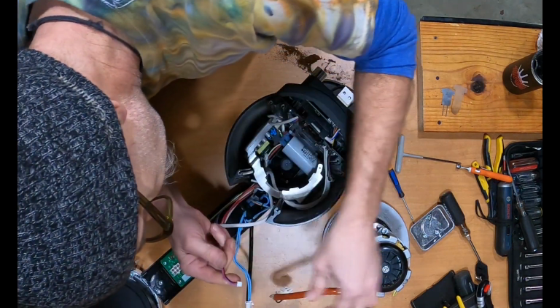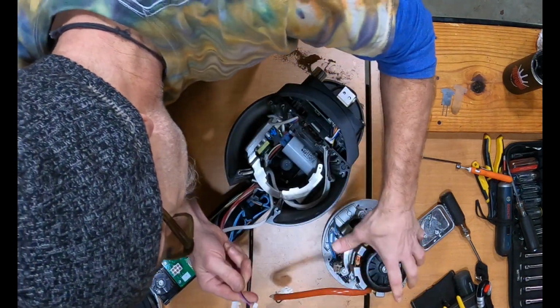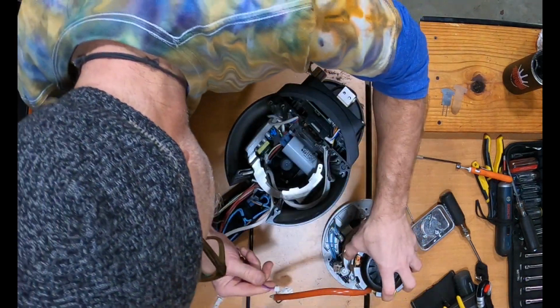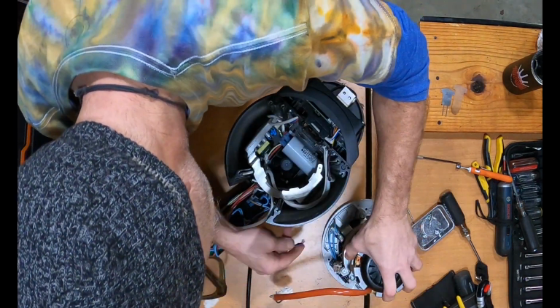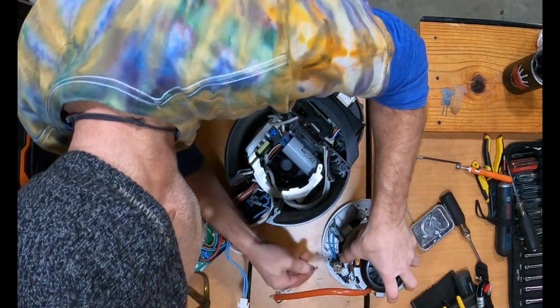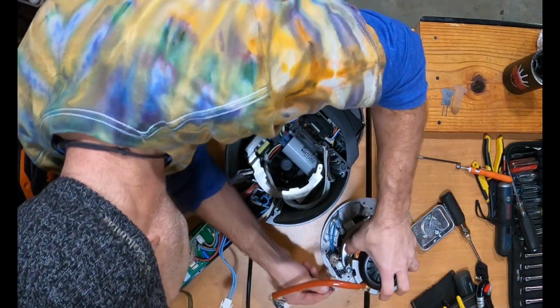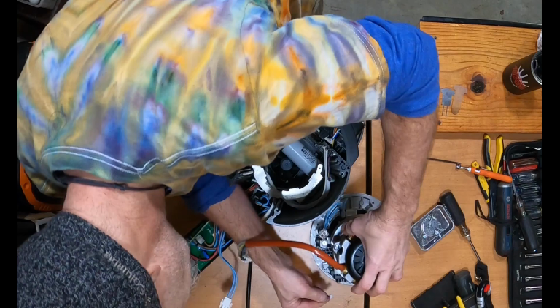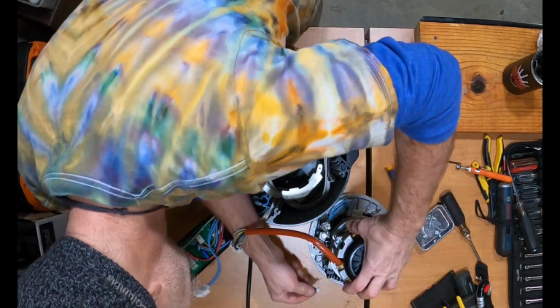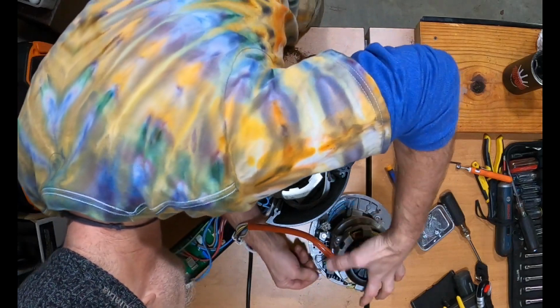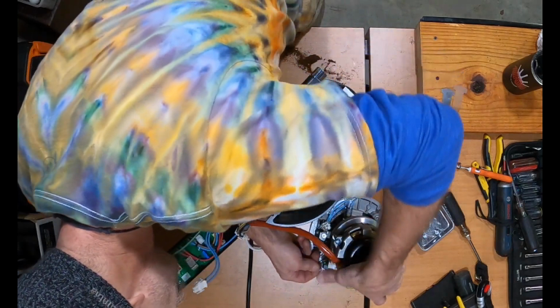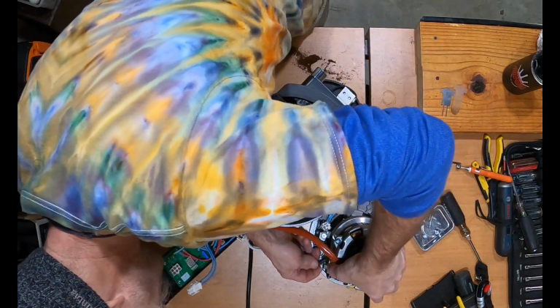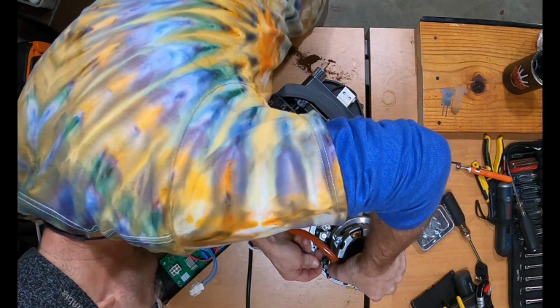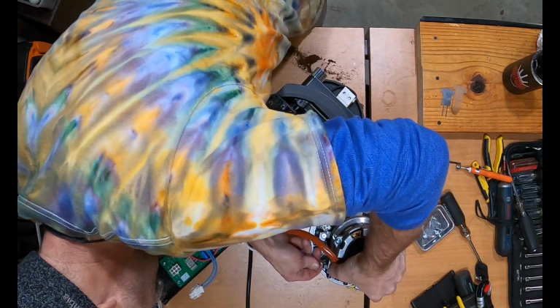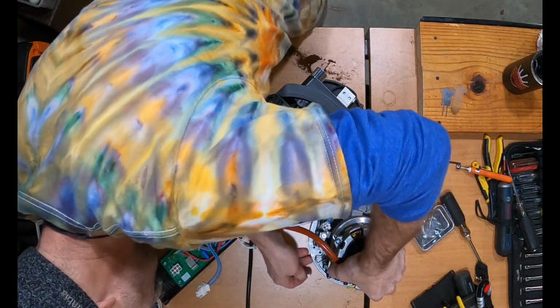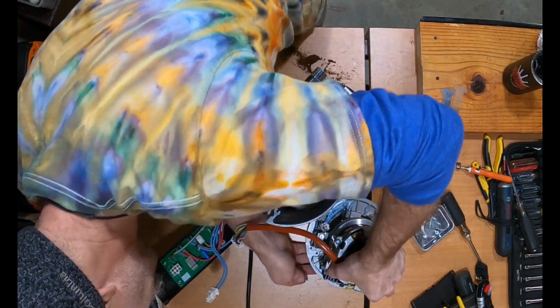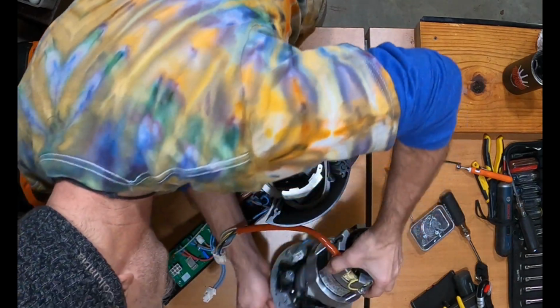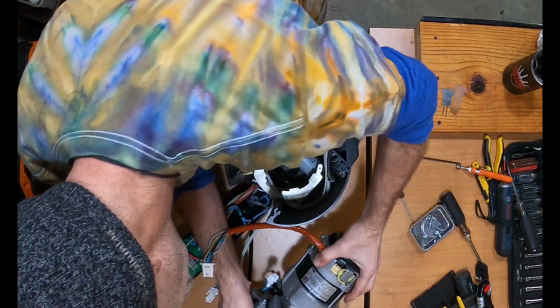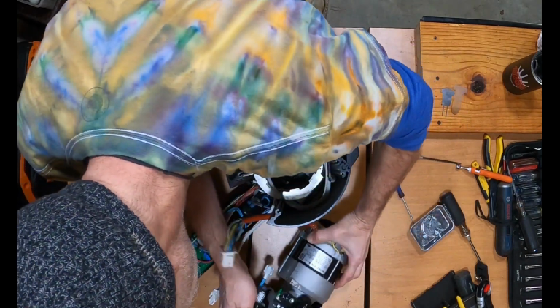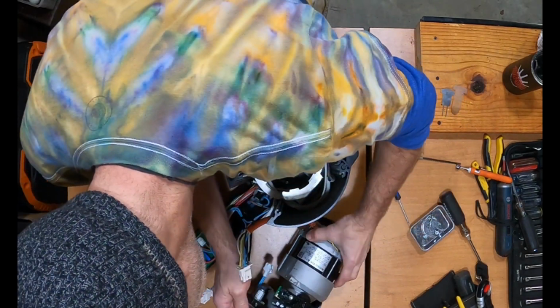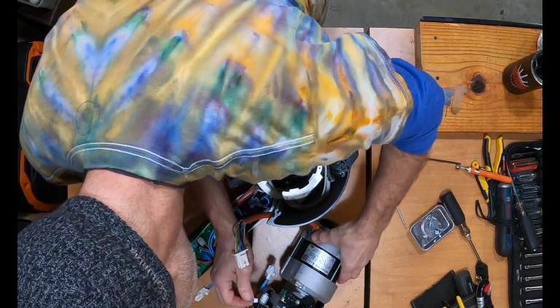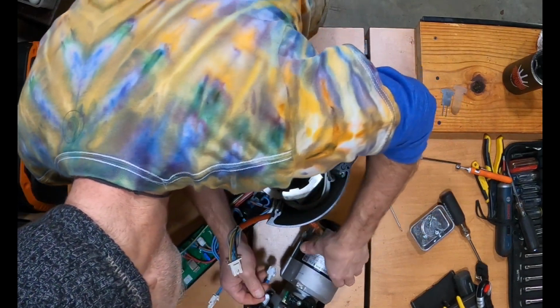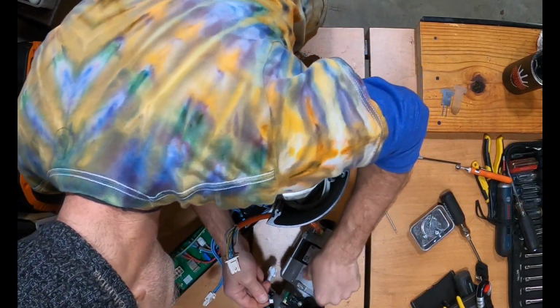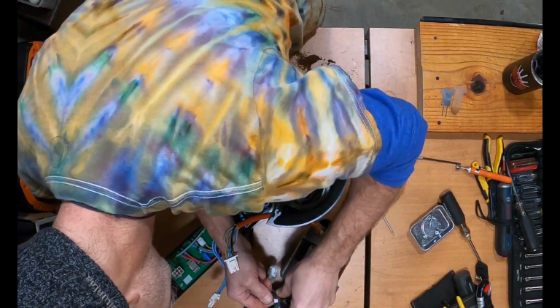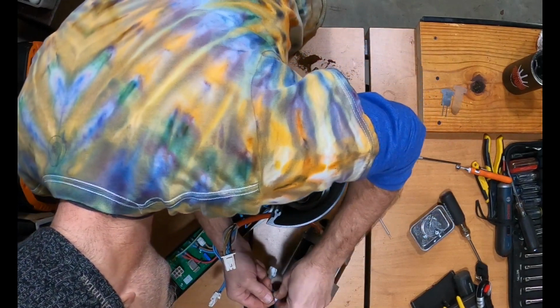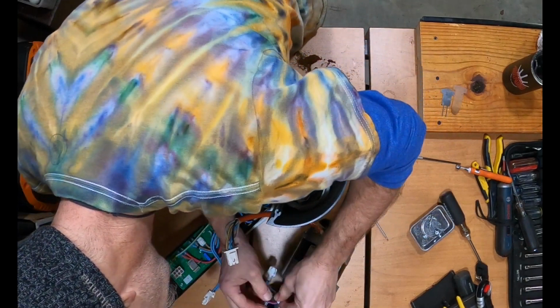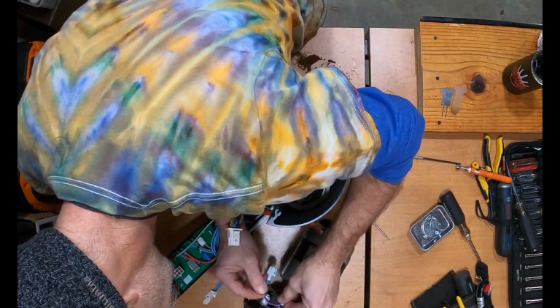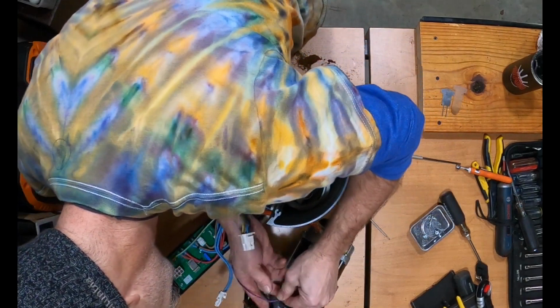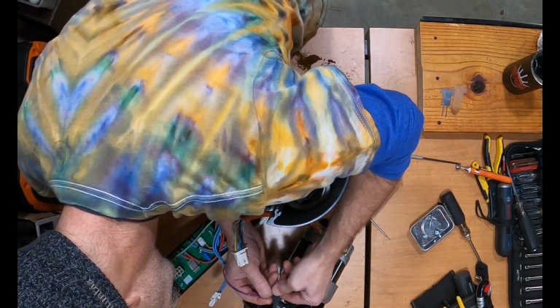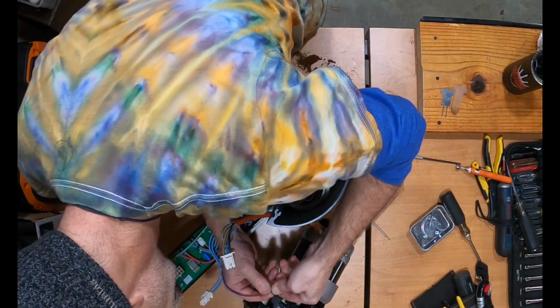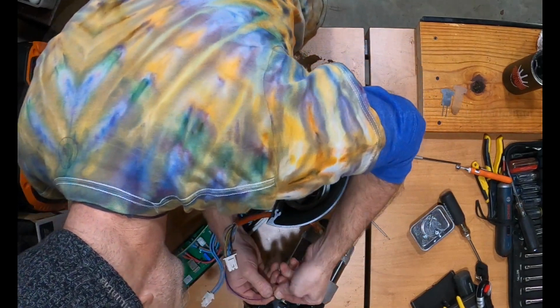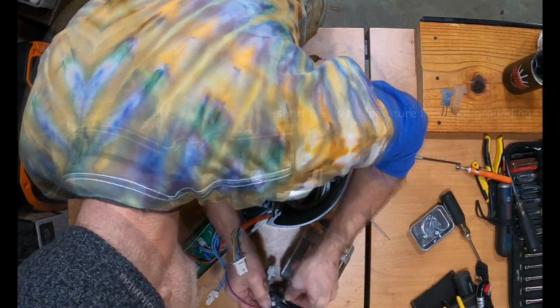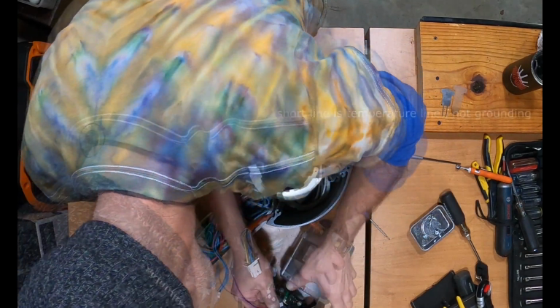This wire right here goes to the GBW board — that has to be hooked up before it goes back in.